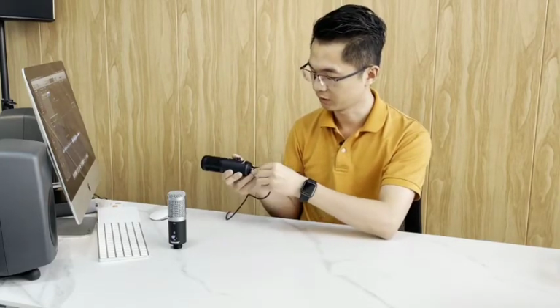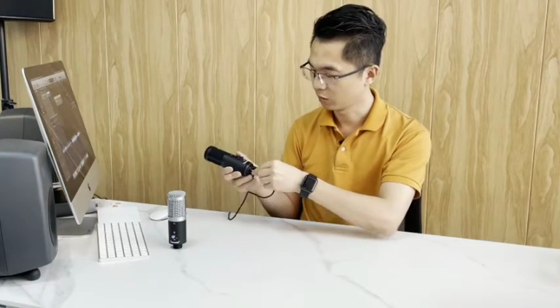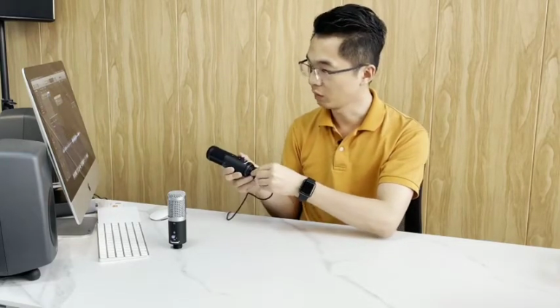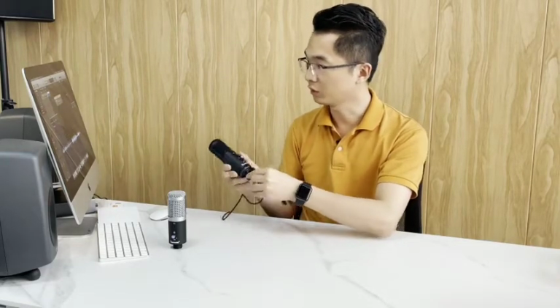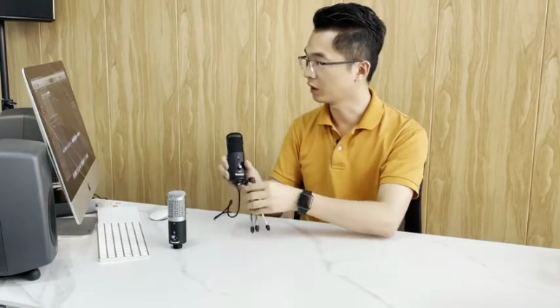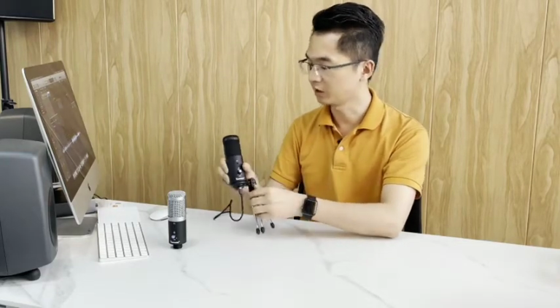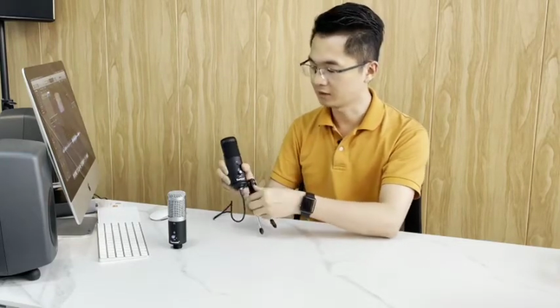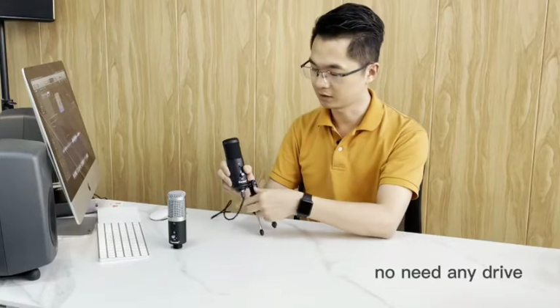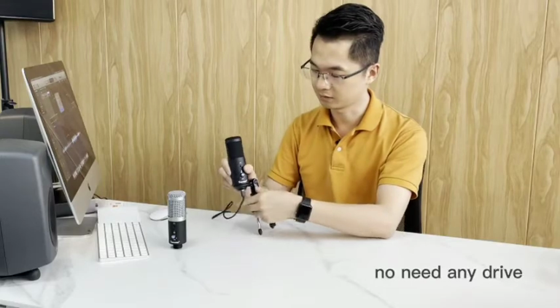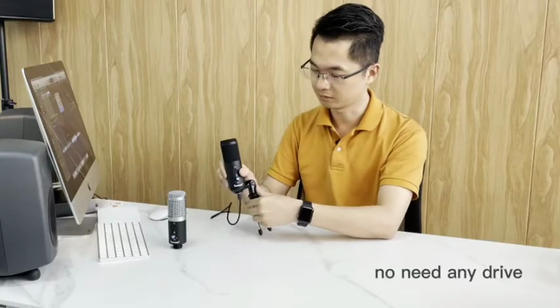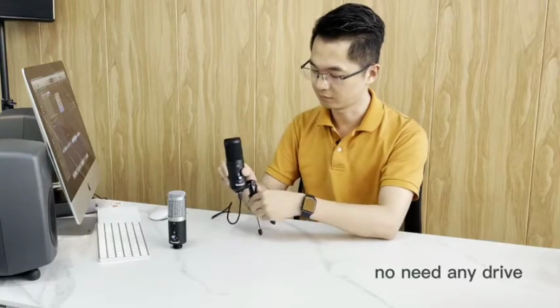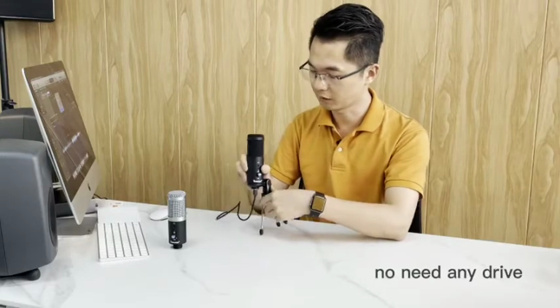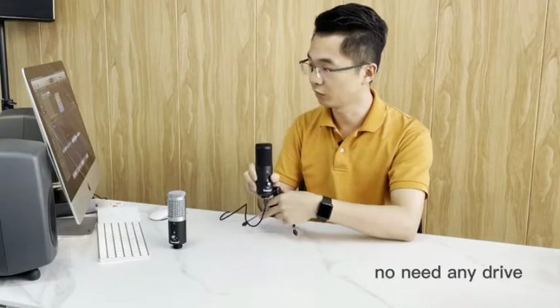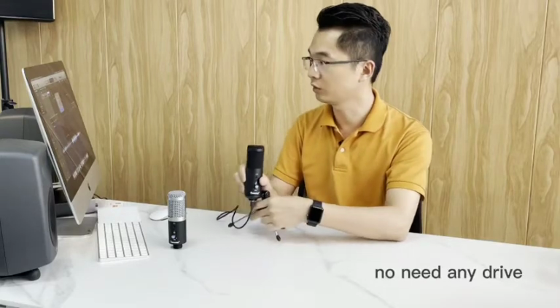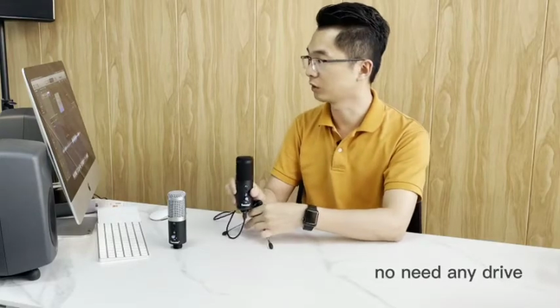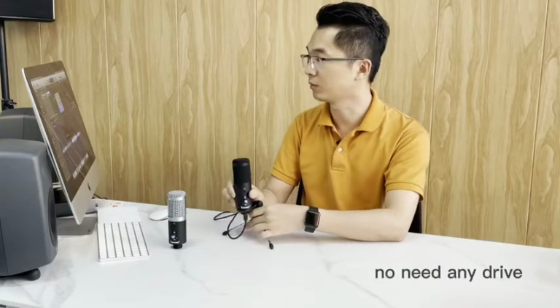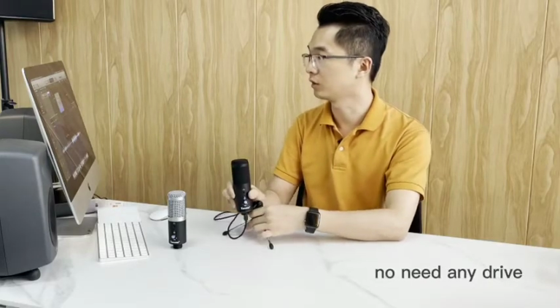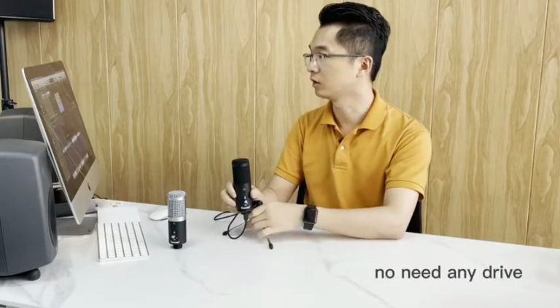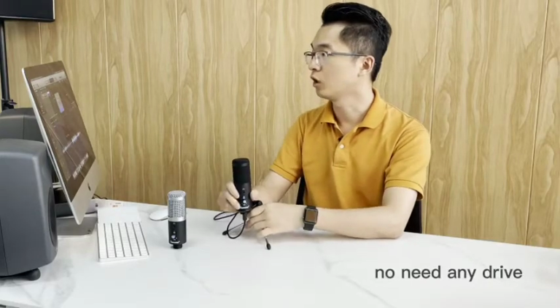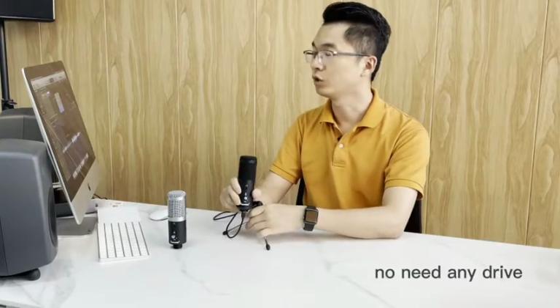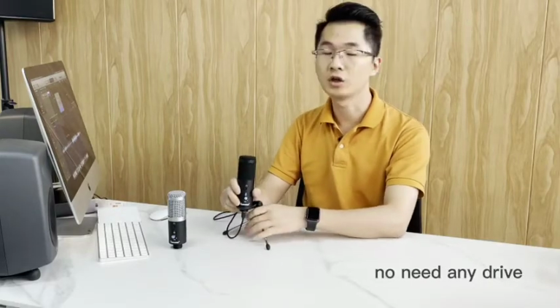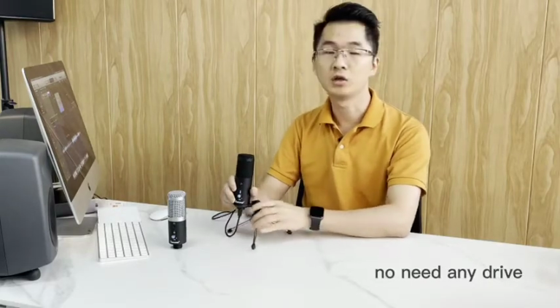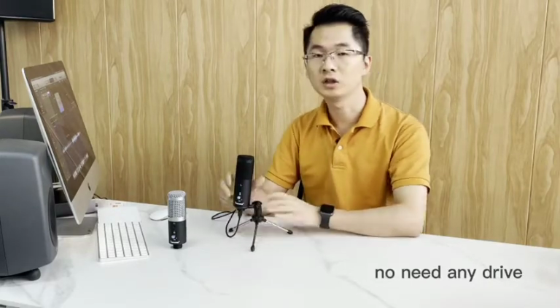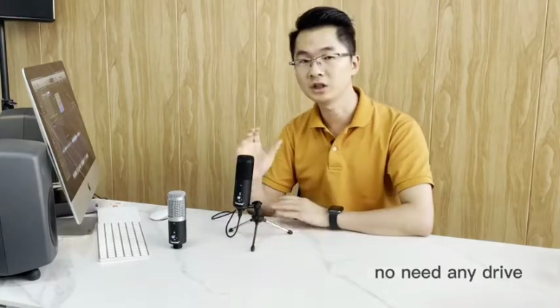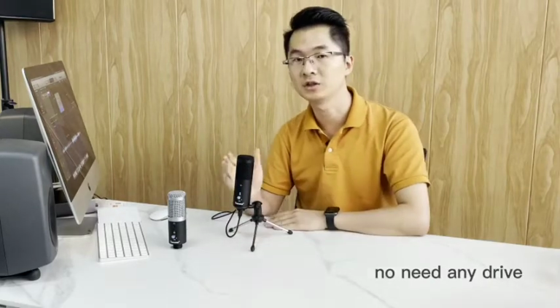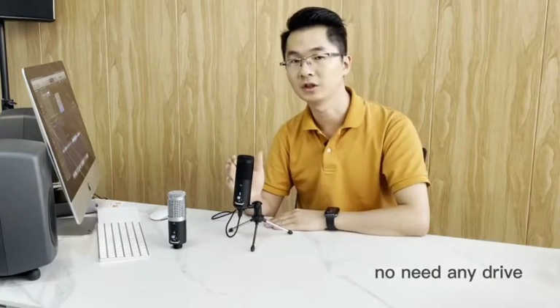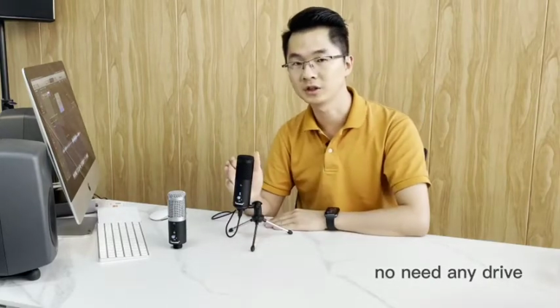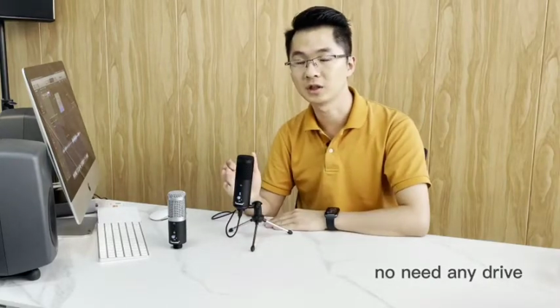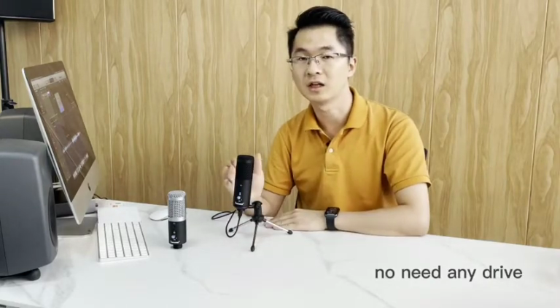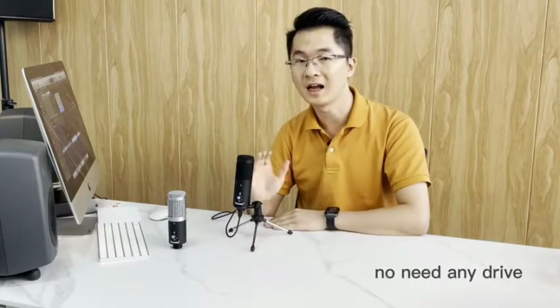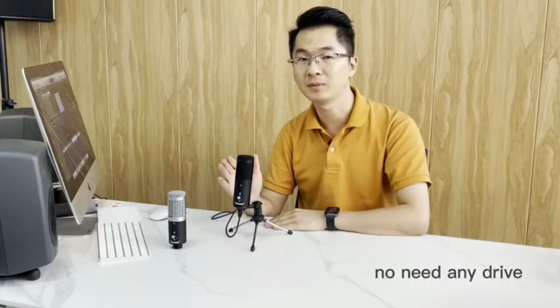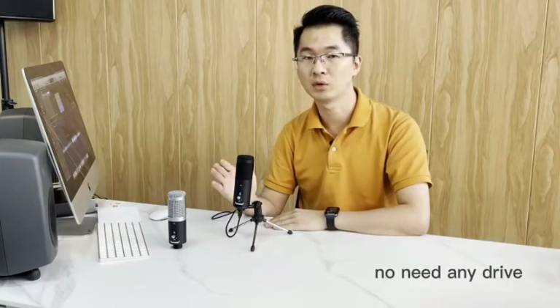When we connect the microphone to the computer, we don't need to install any program.